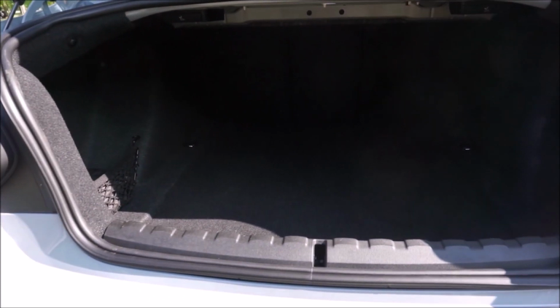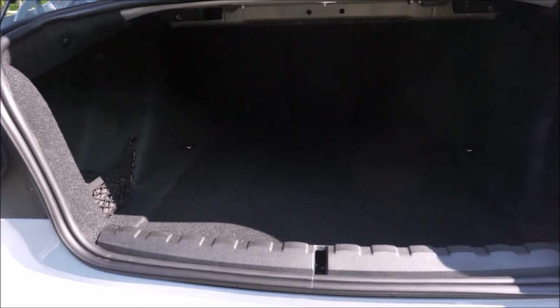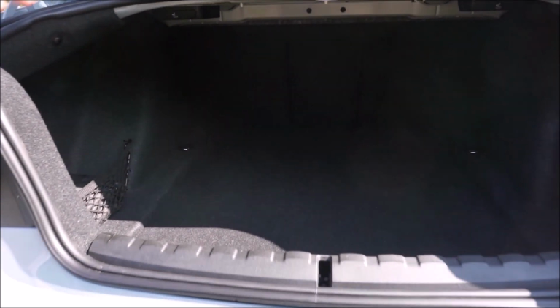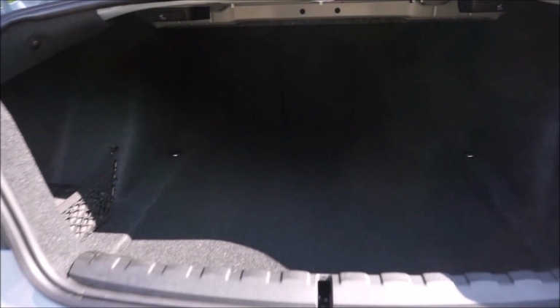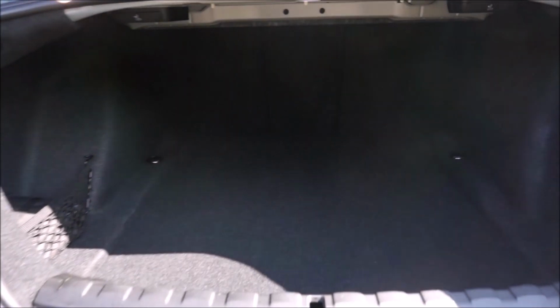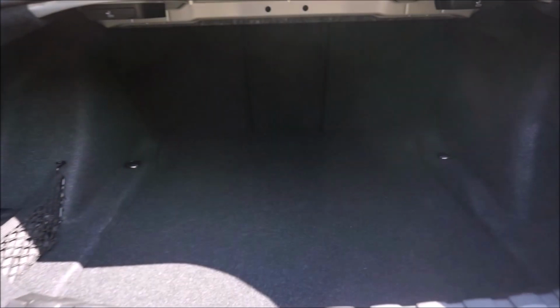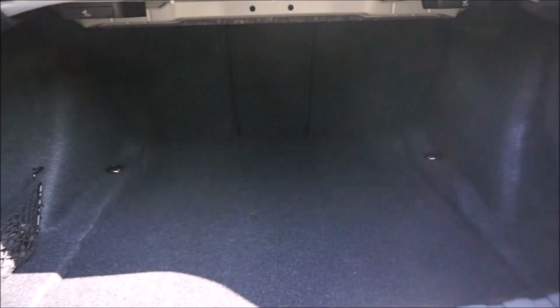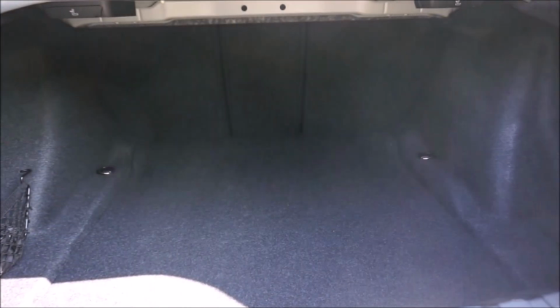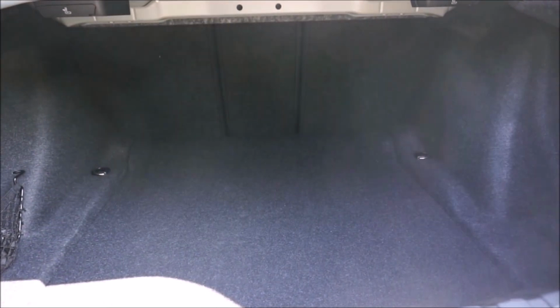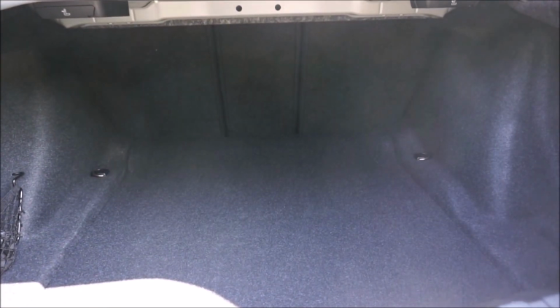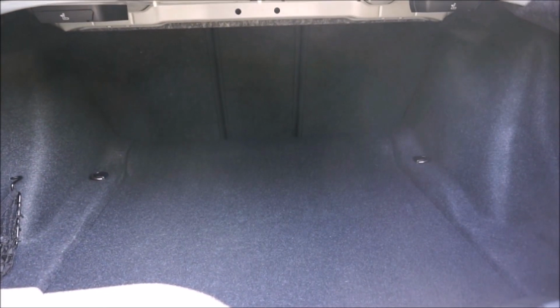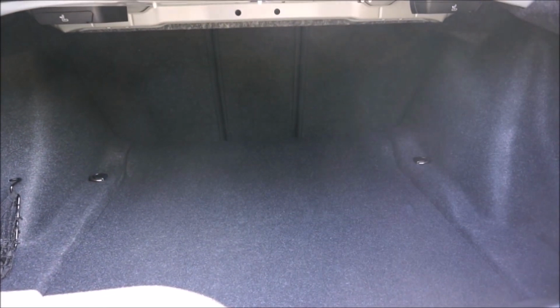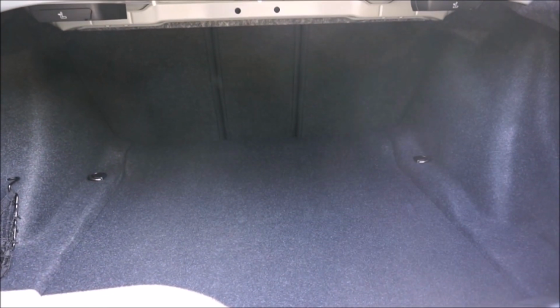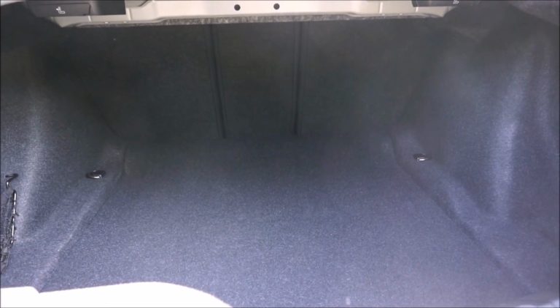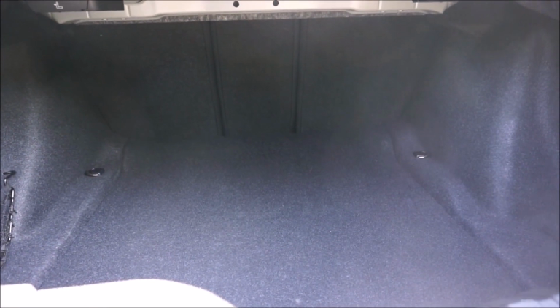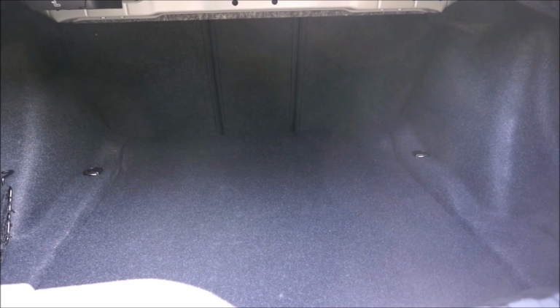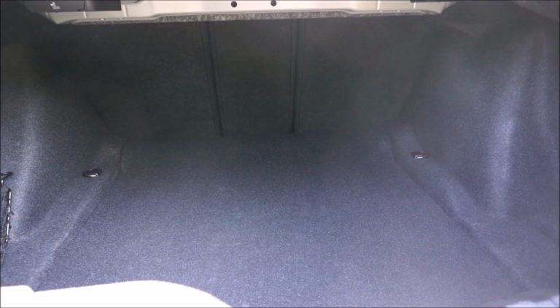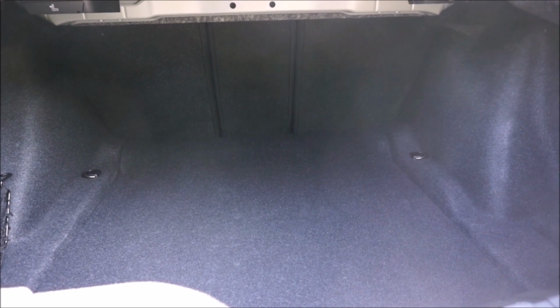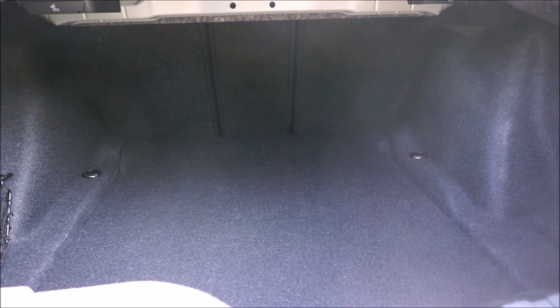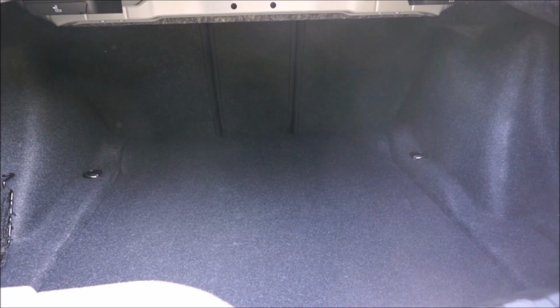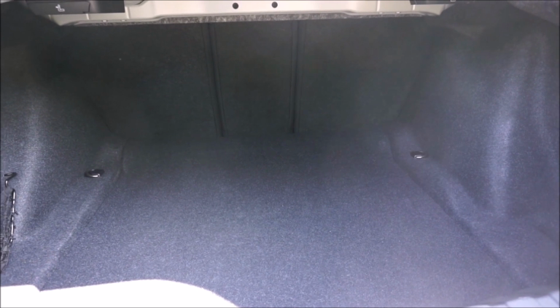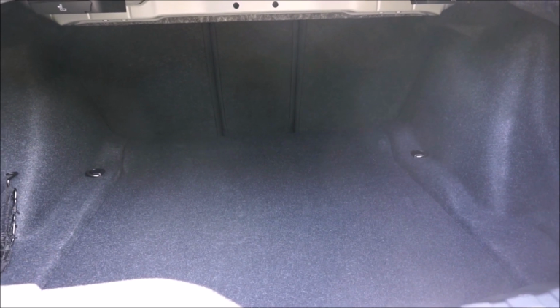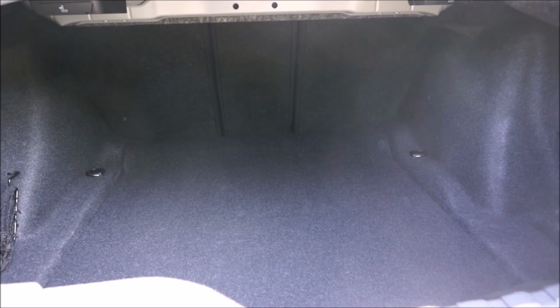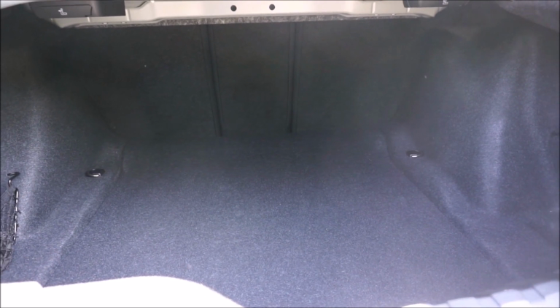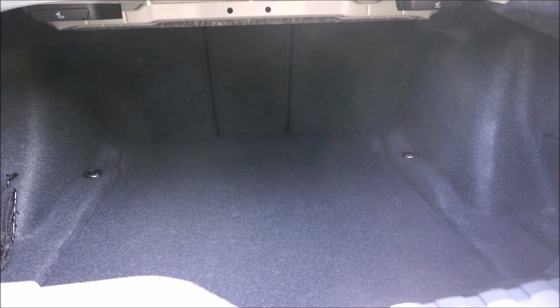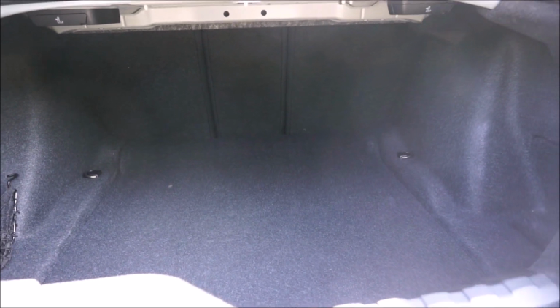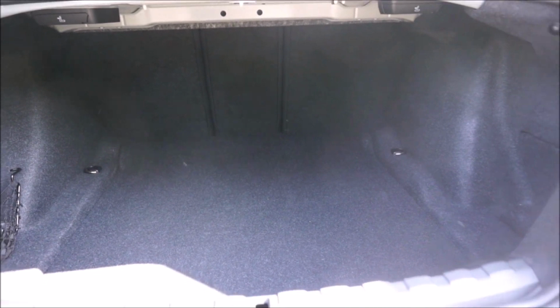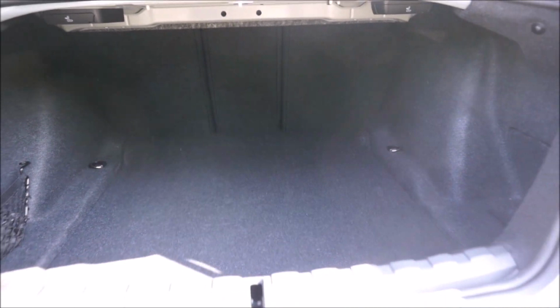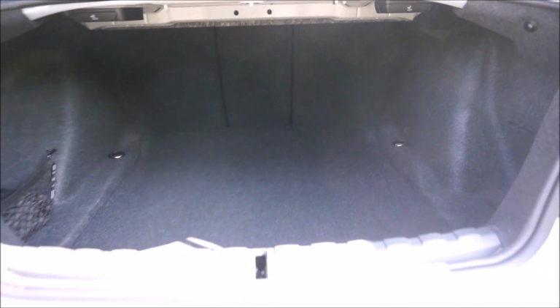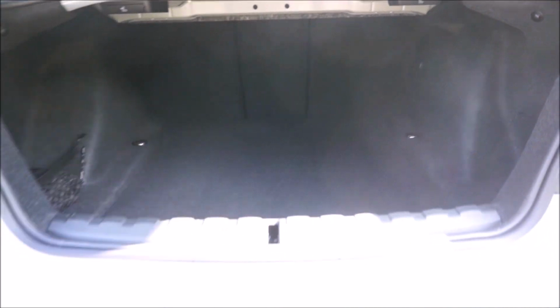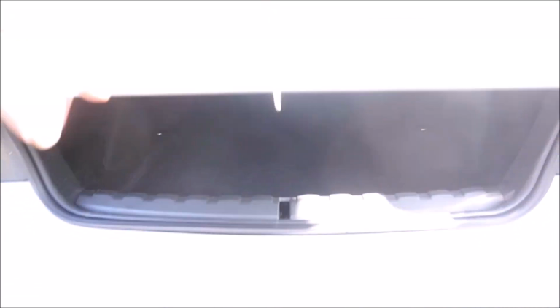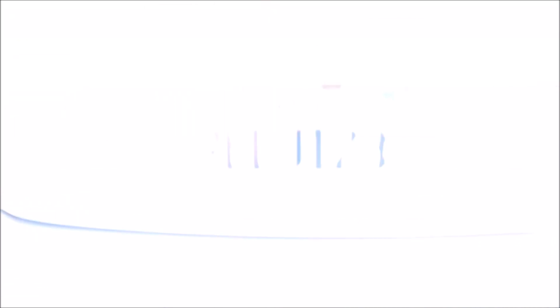You've got a really large opening, and the trunk goes deep. I could probably fit, honestly, two hockey bags in there.